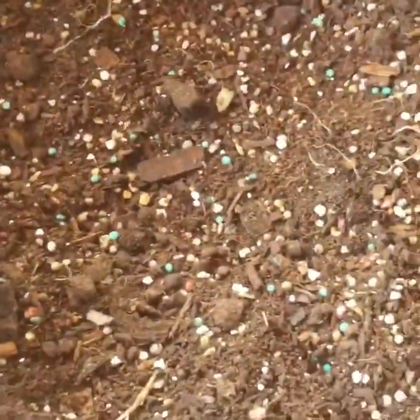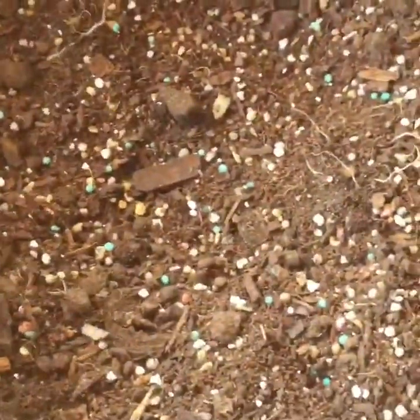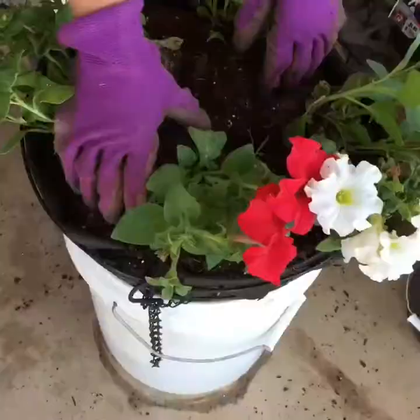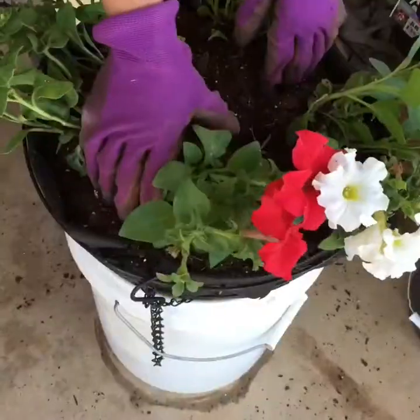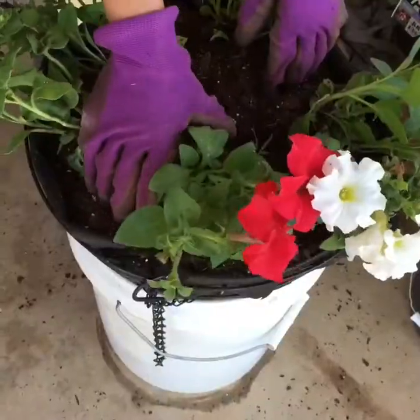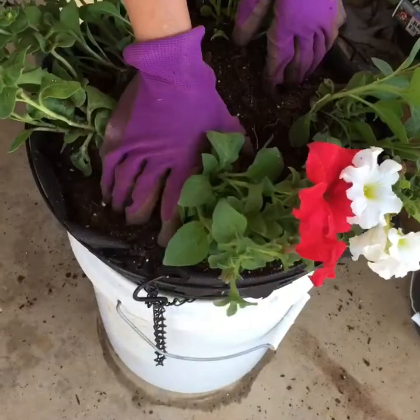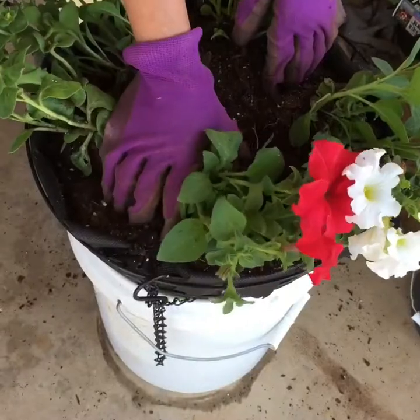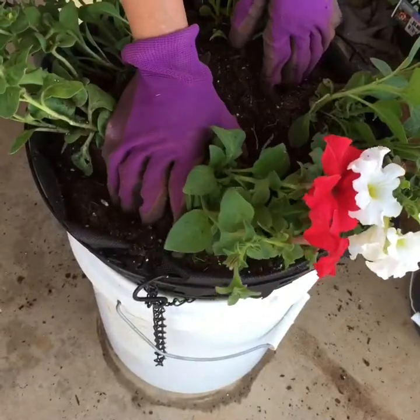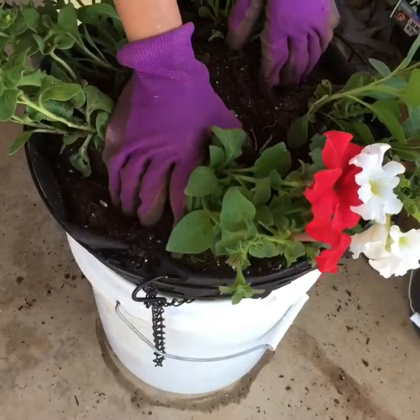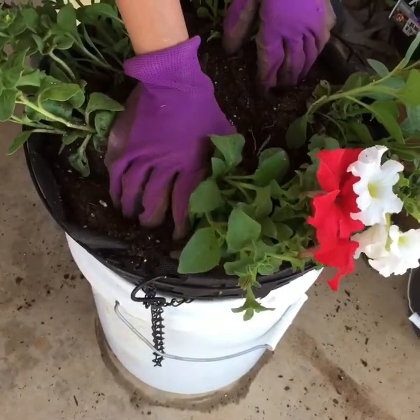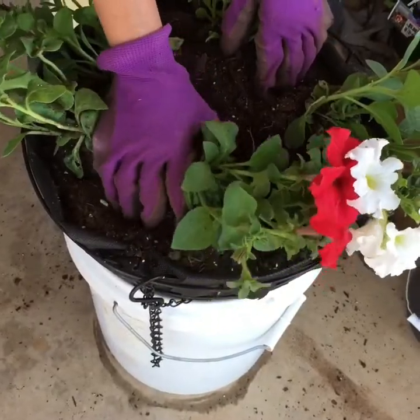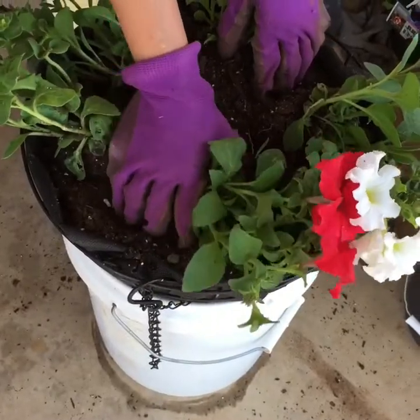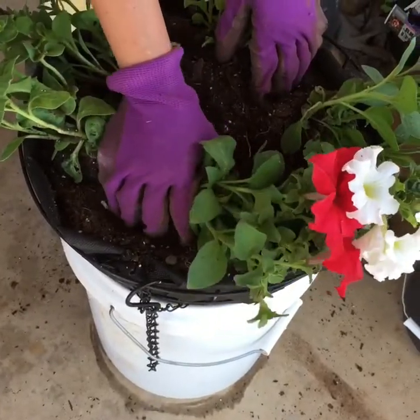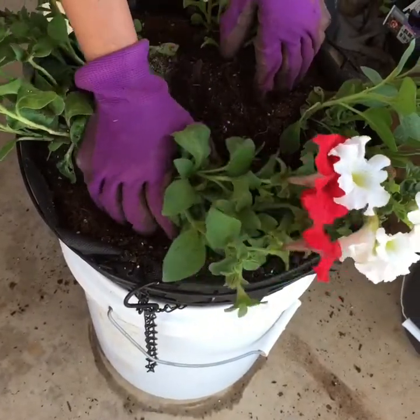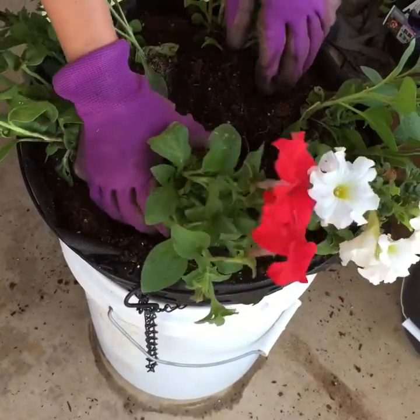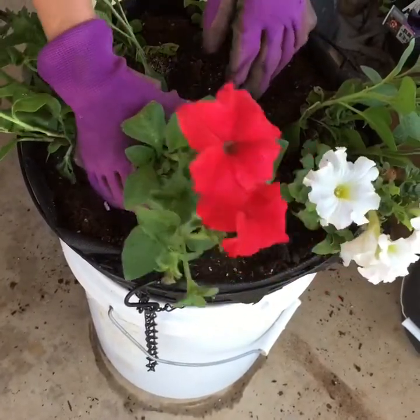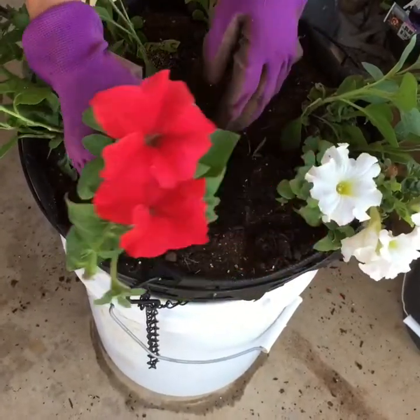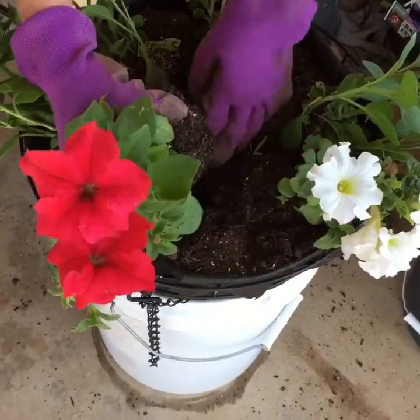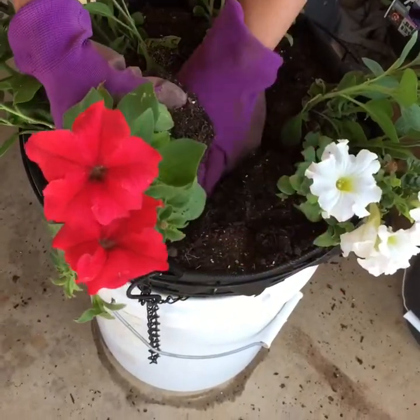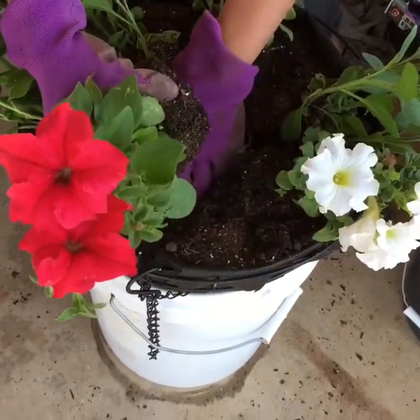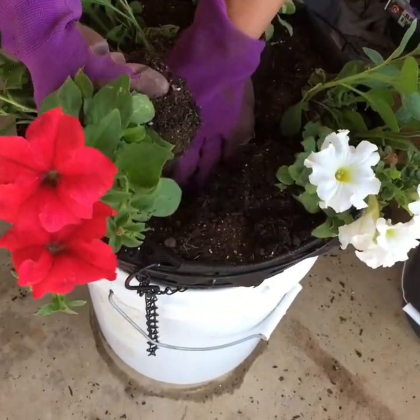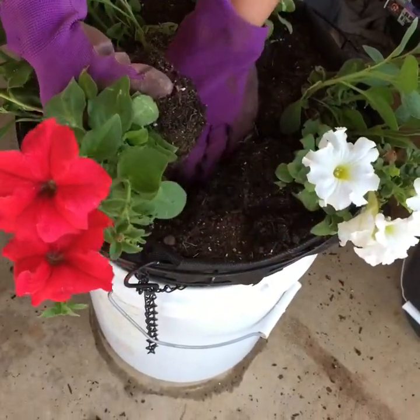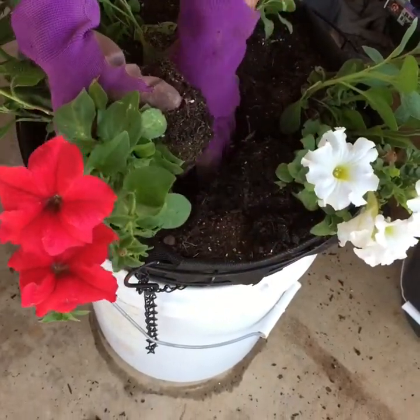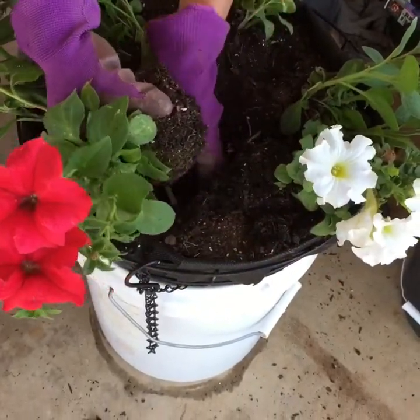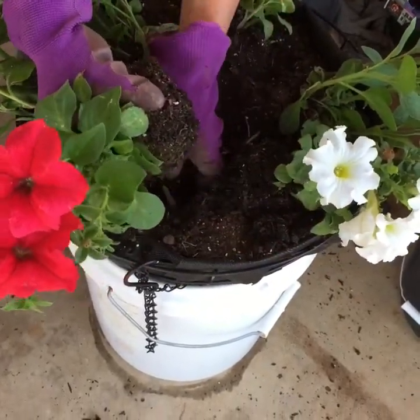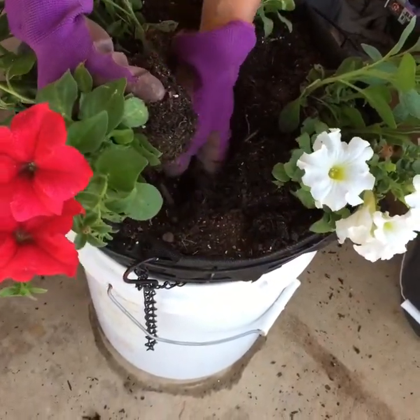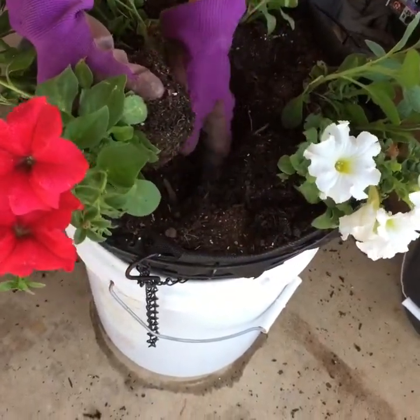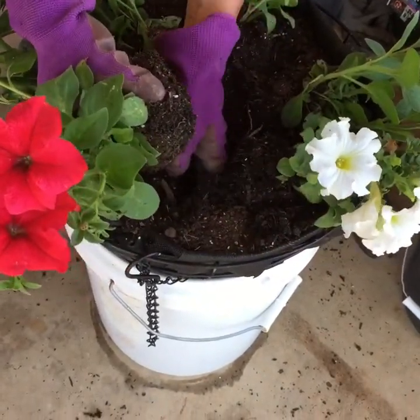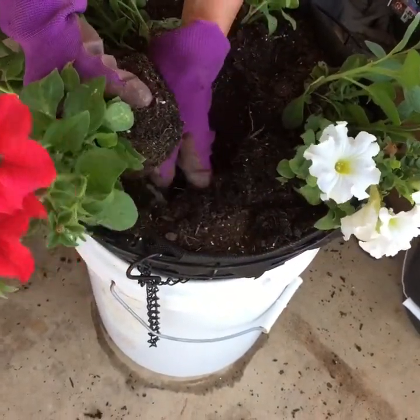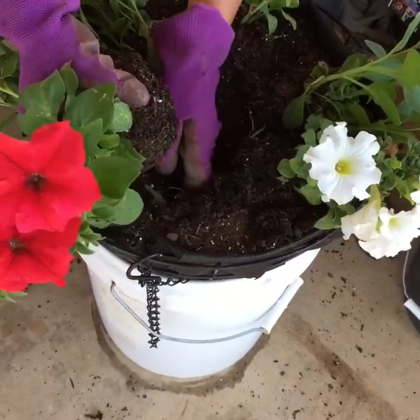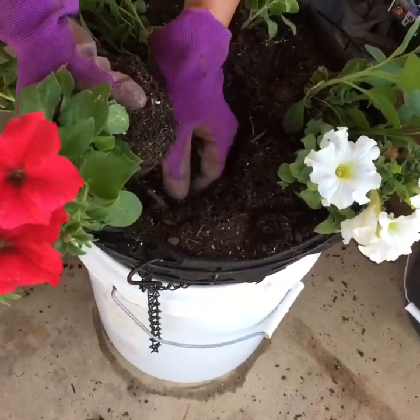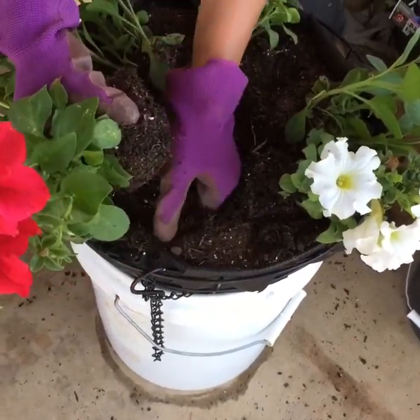So I added more soil, and let's plant the petunias now.